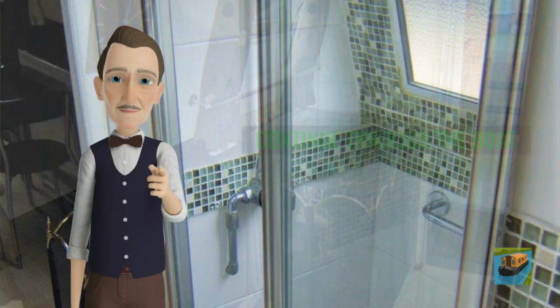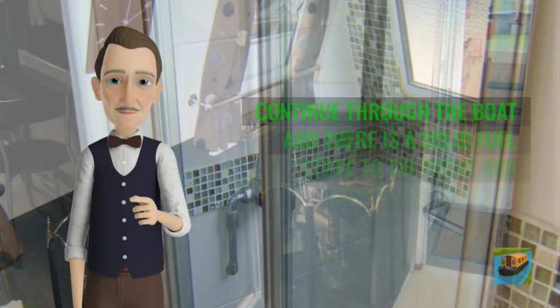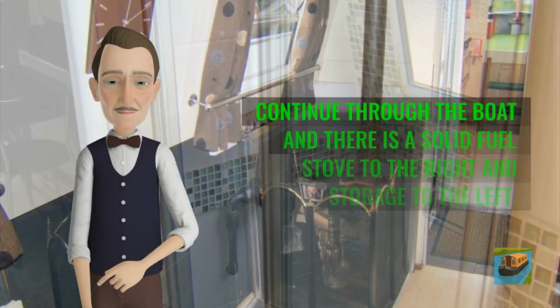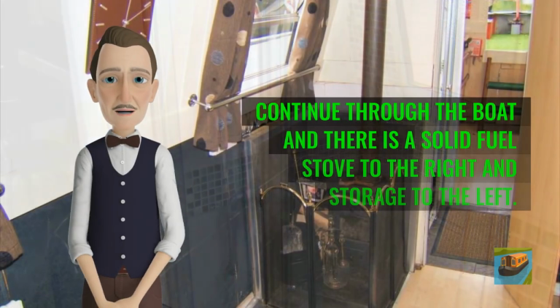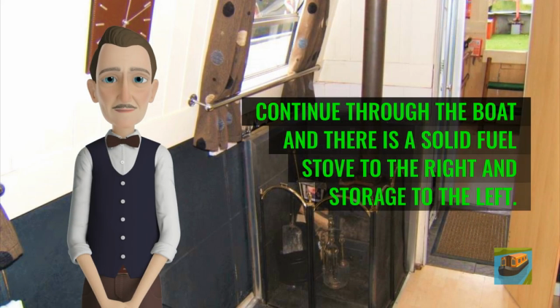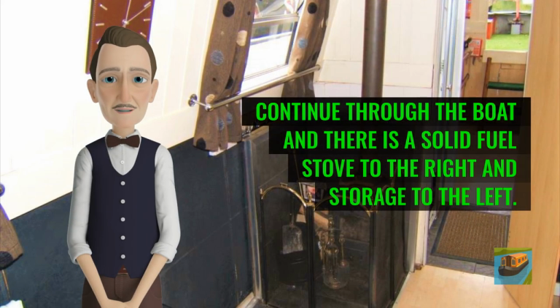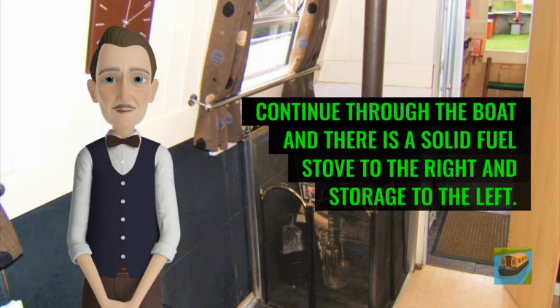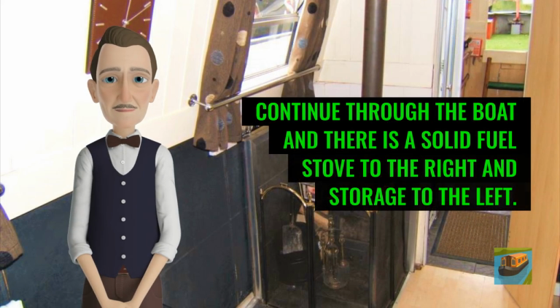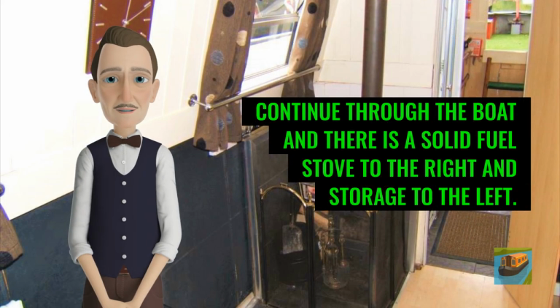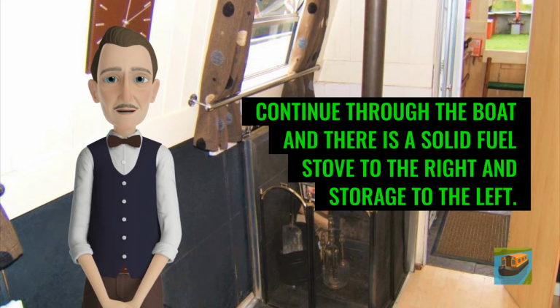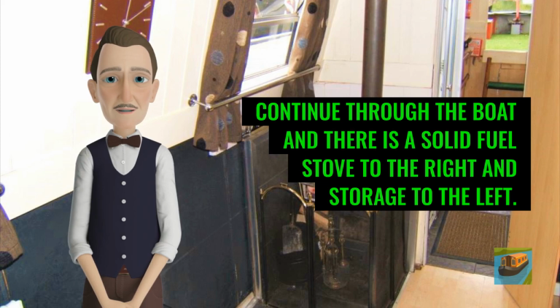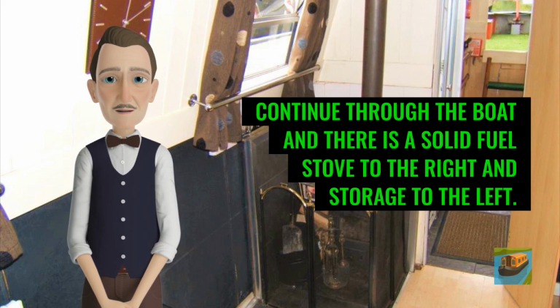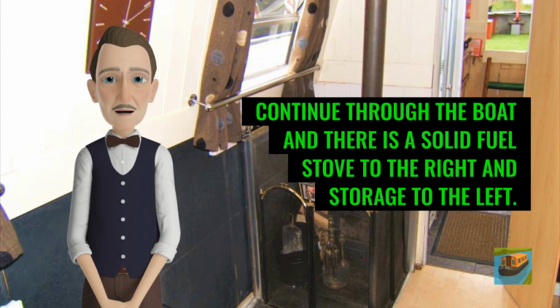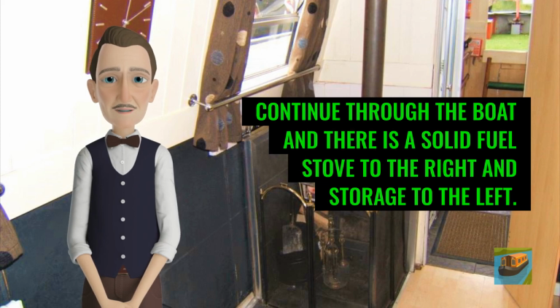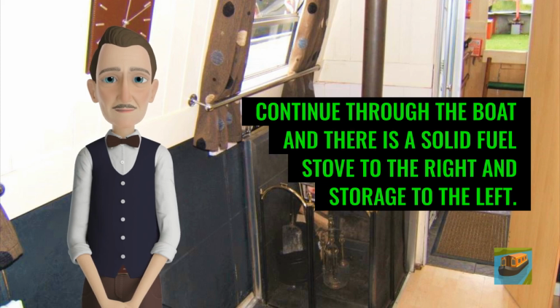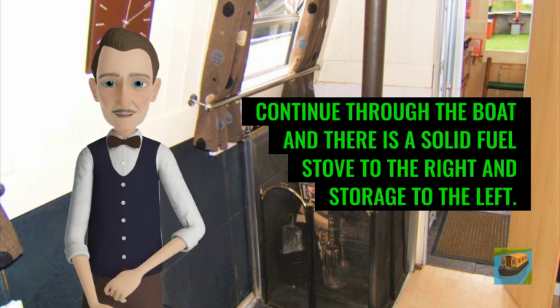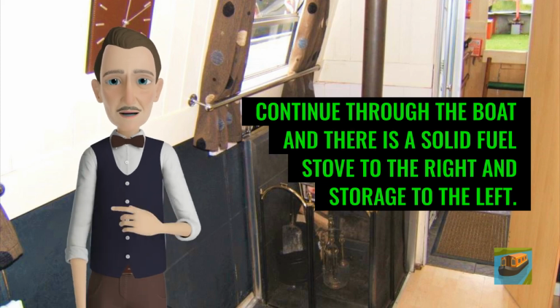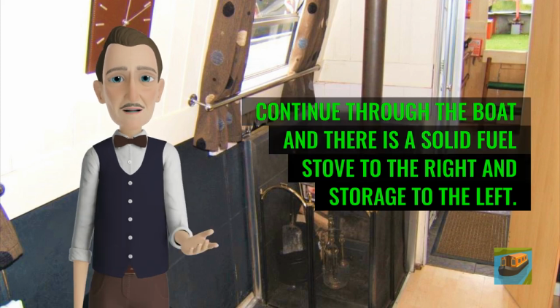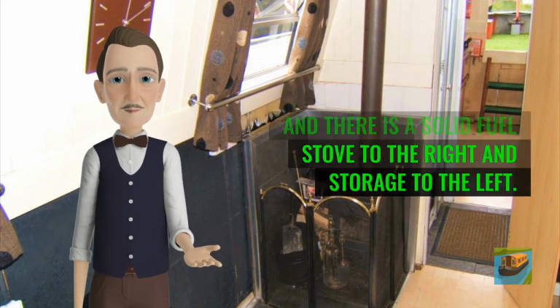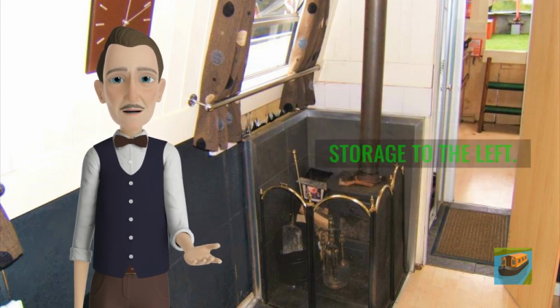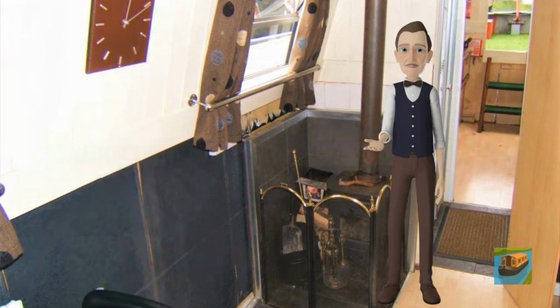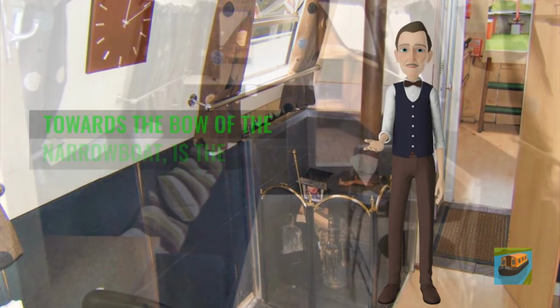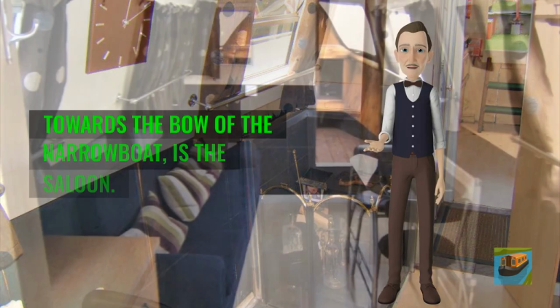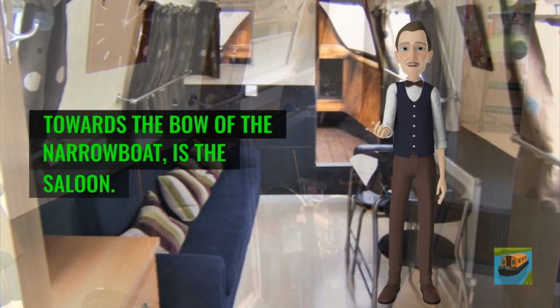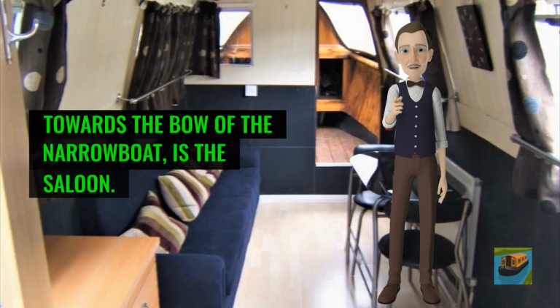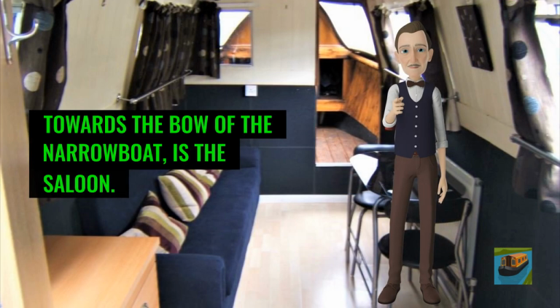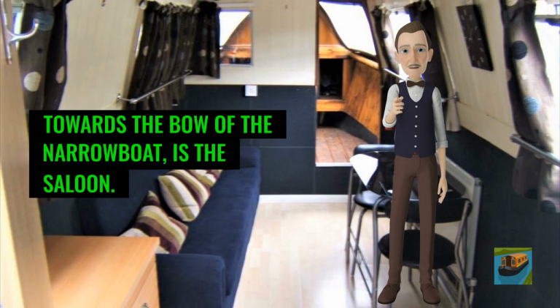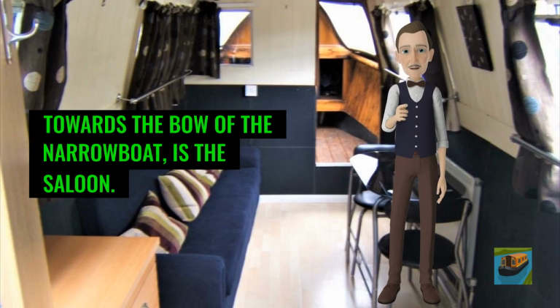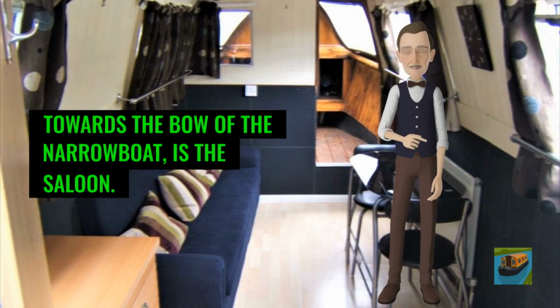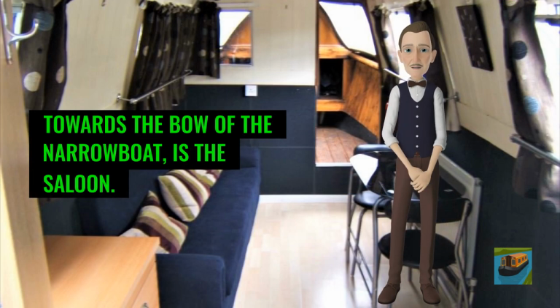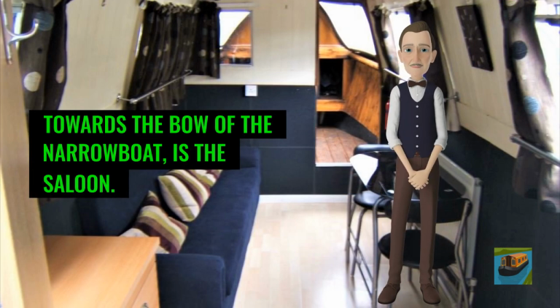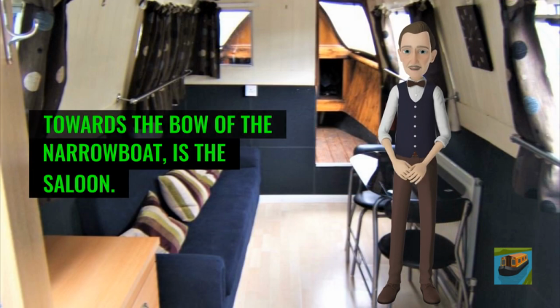Continue through the boat and there is a solid fuel stove to the right and storage to the left. Towards the bow of the narrowboat is the saloon.